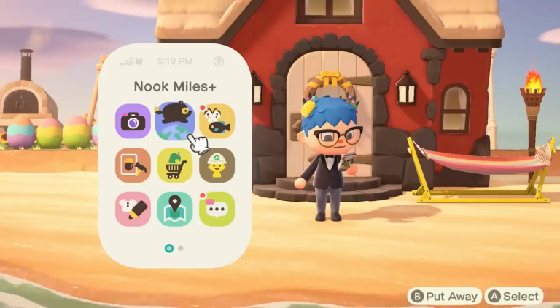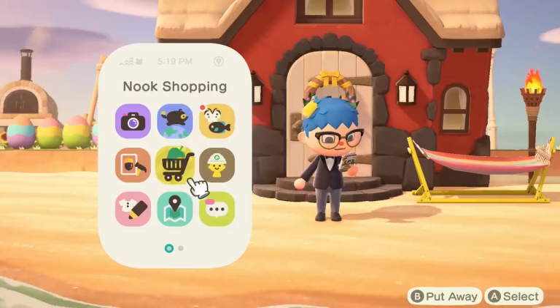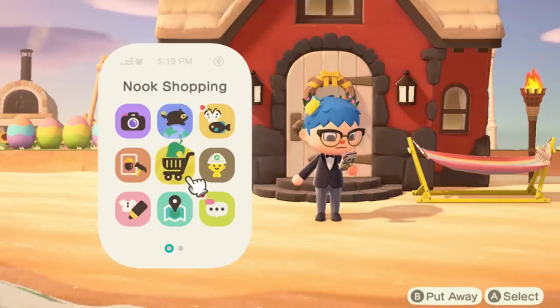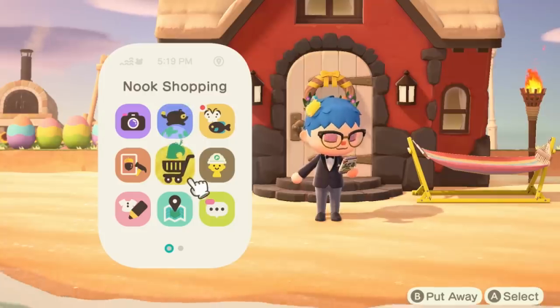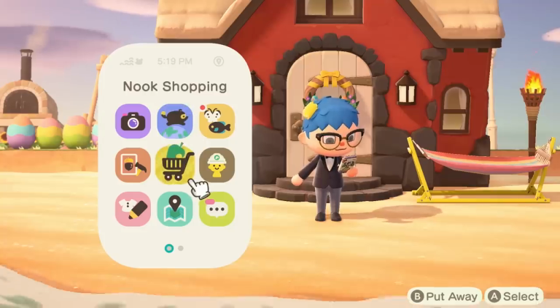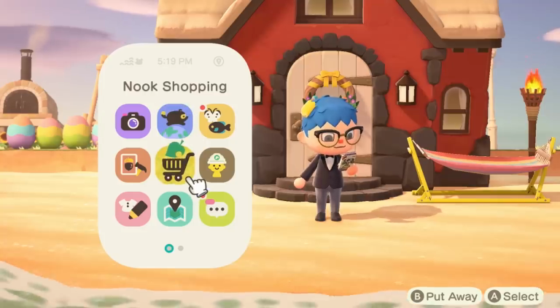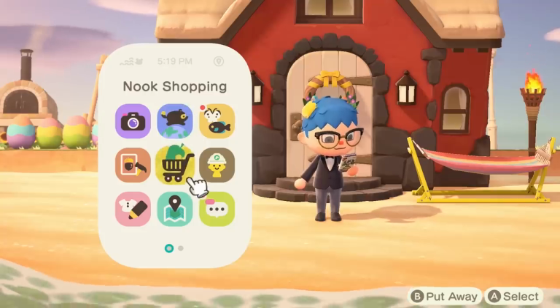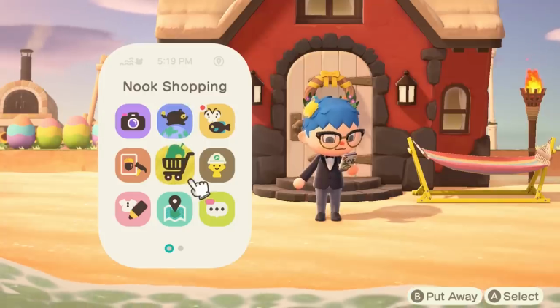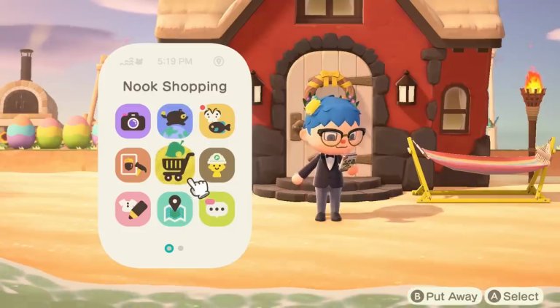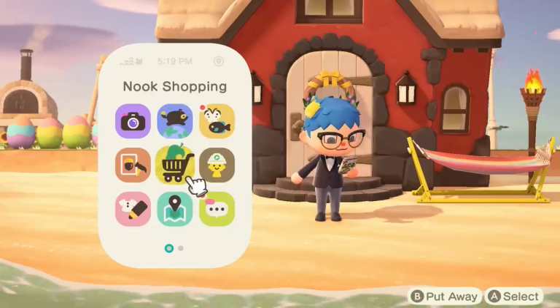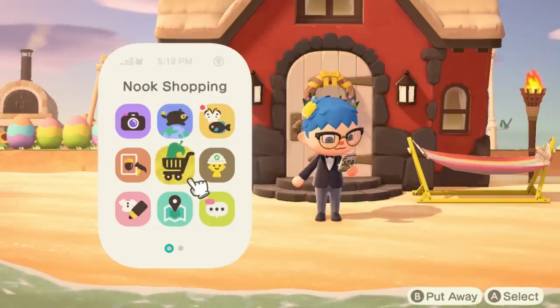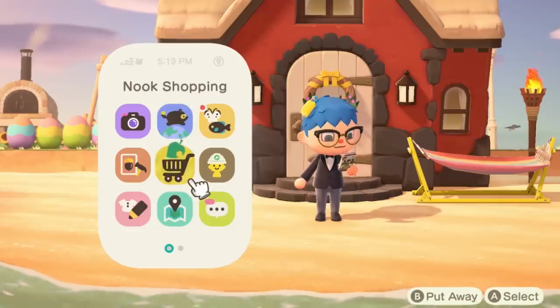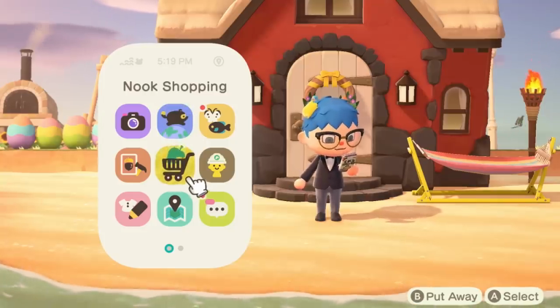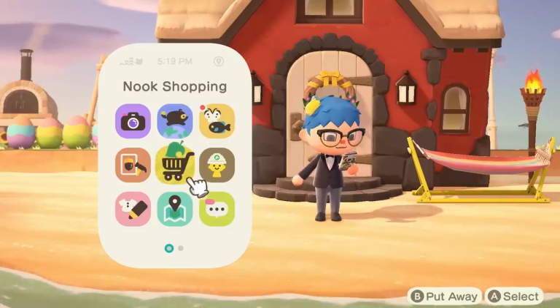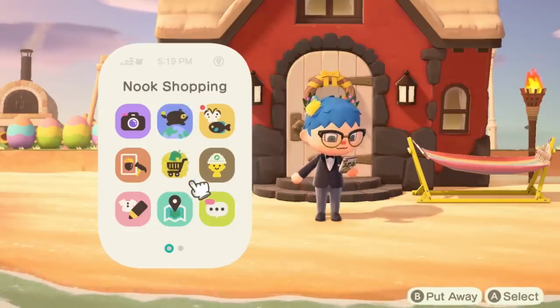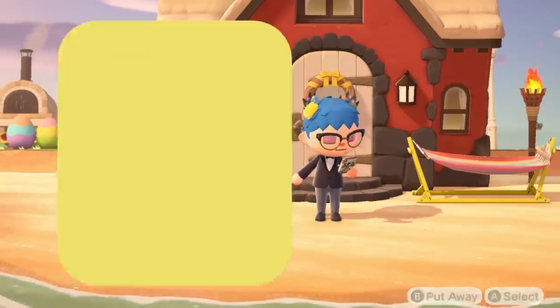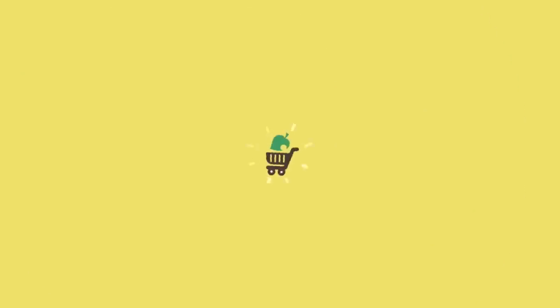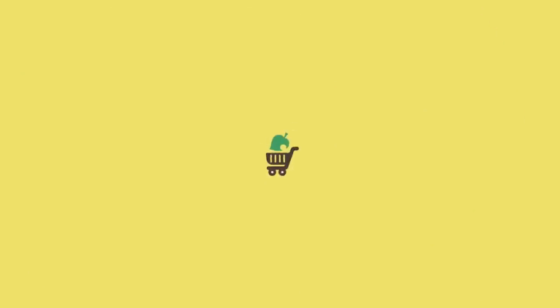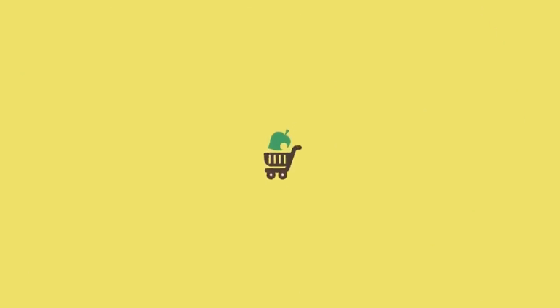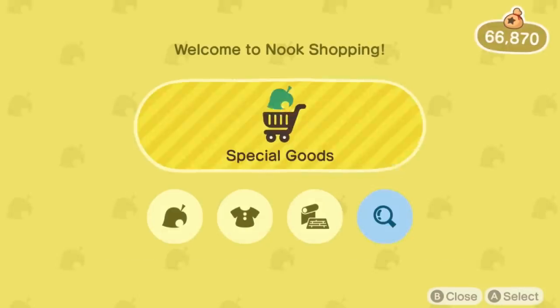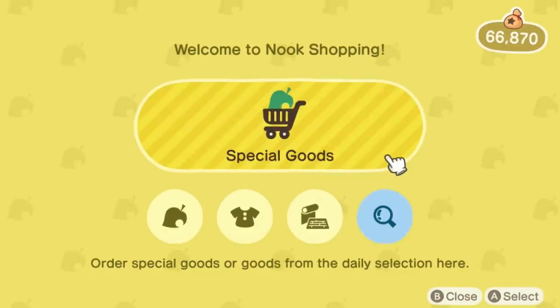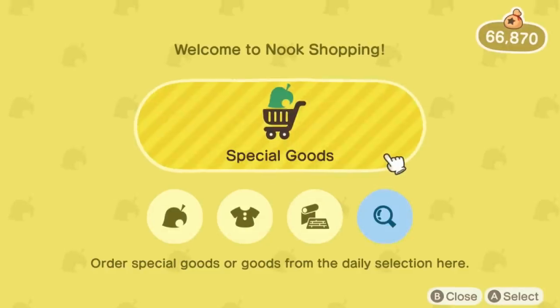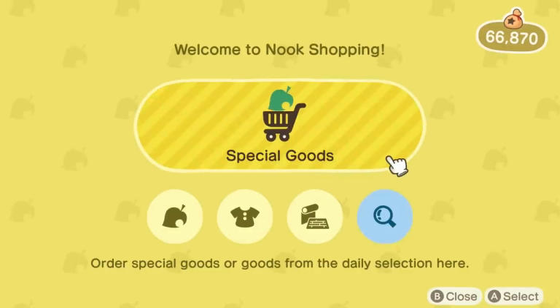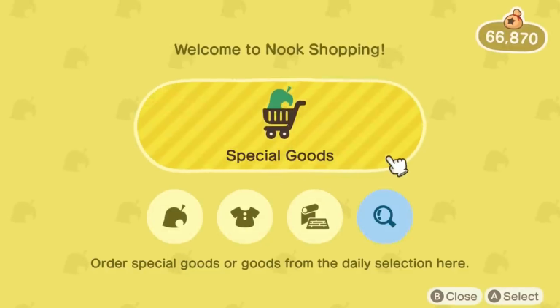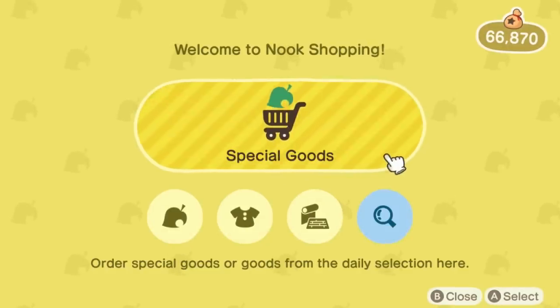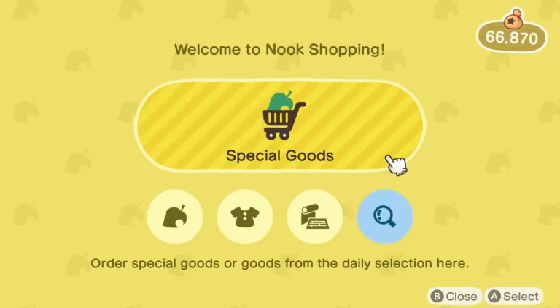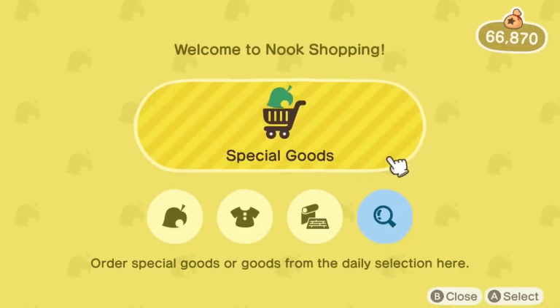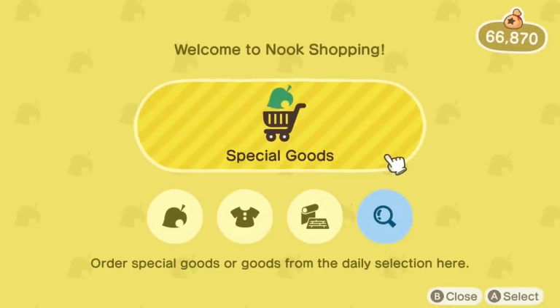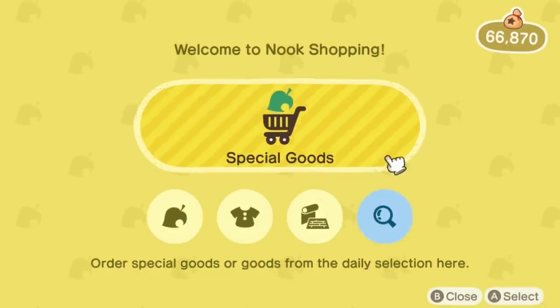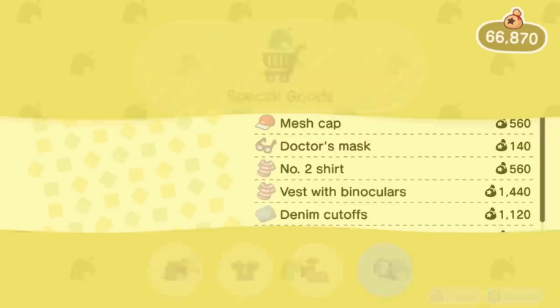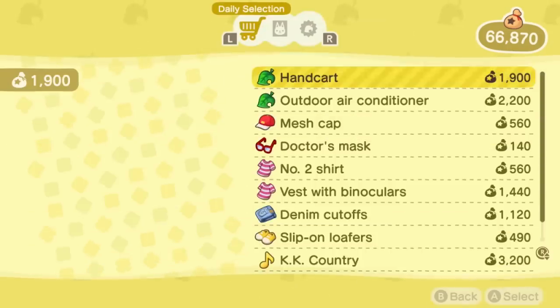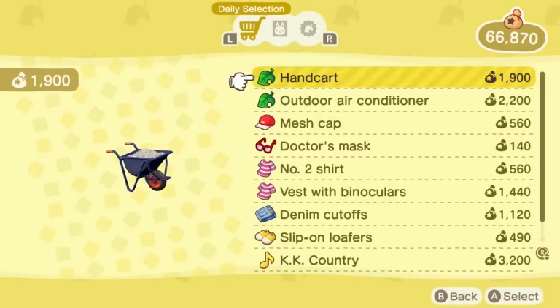Thanks for watching and keep it locked to GameXplain for more on Animal Crossing: New Horizons and other things gaming too.